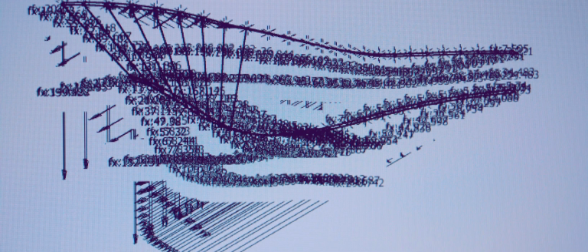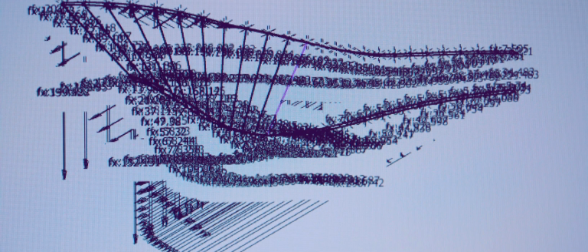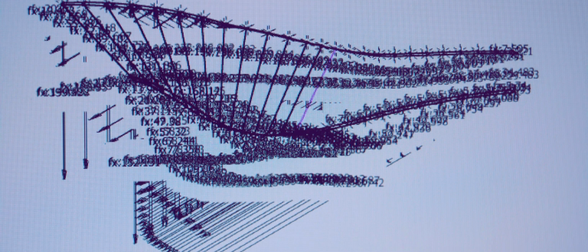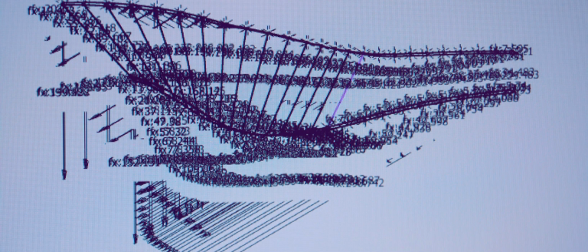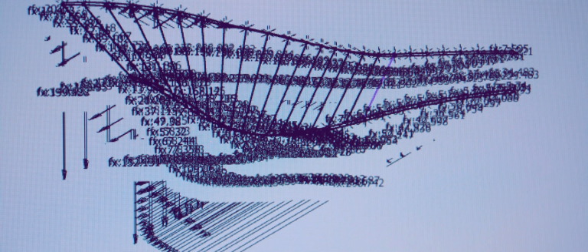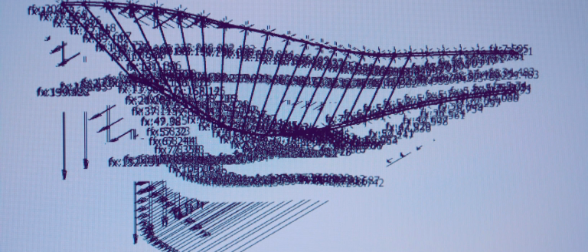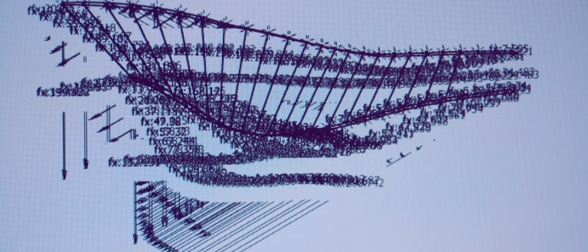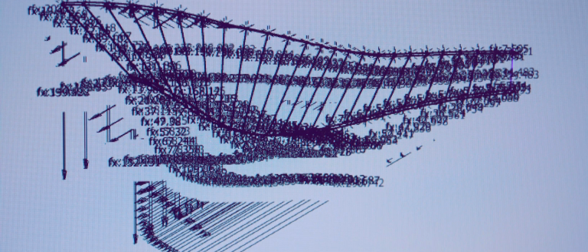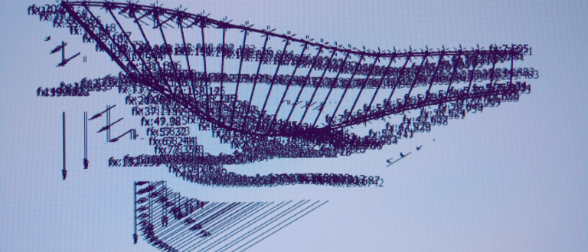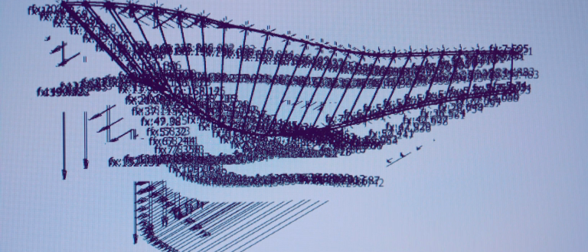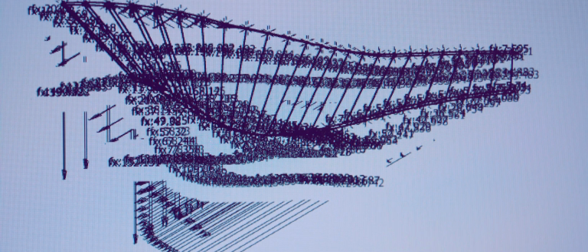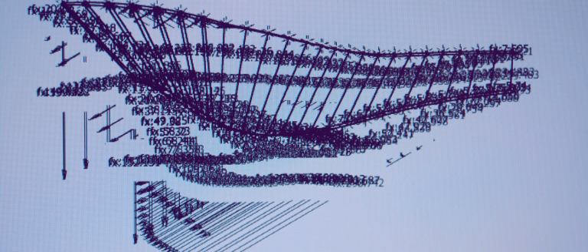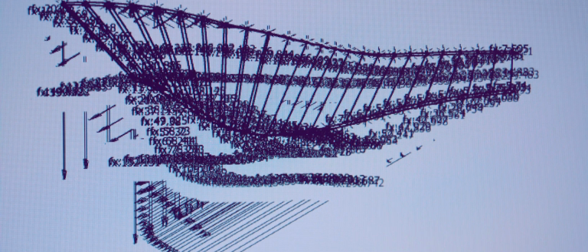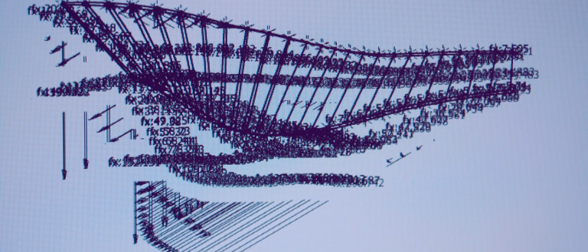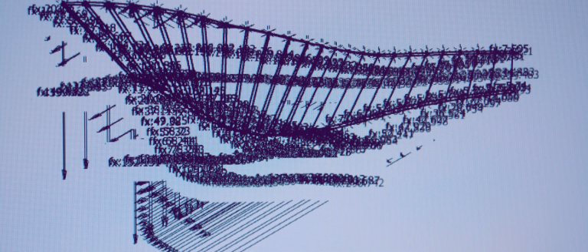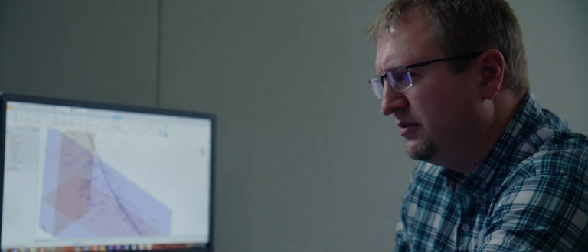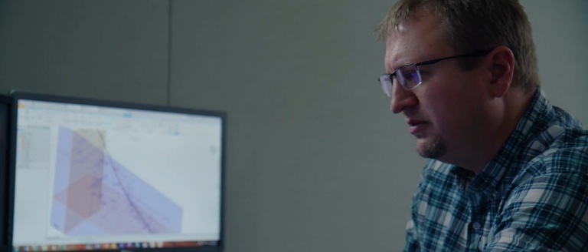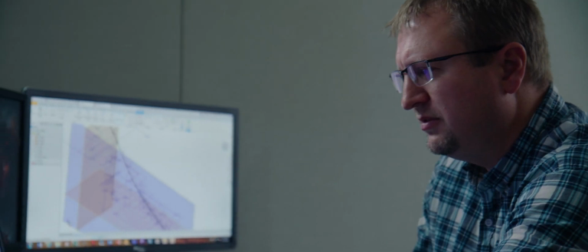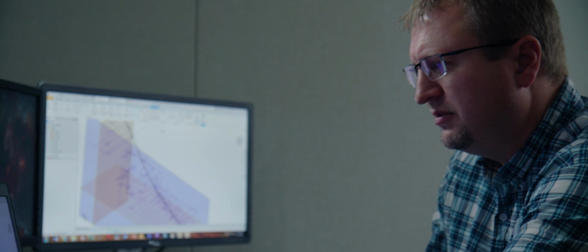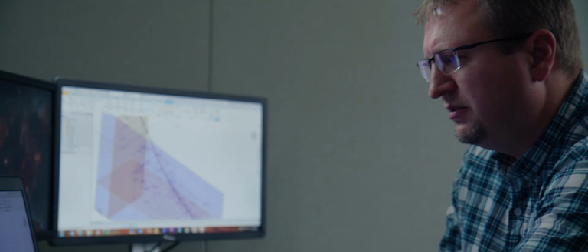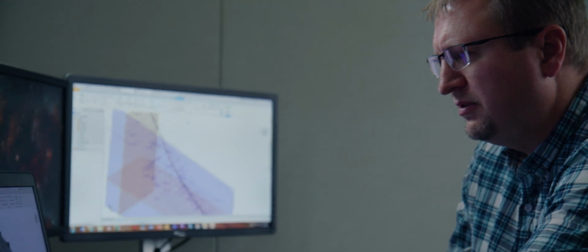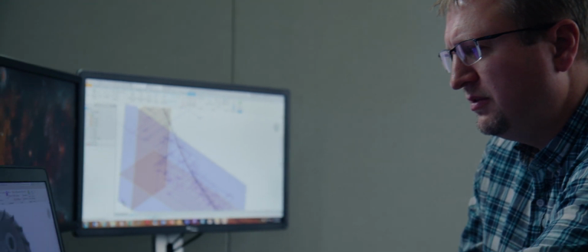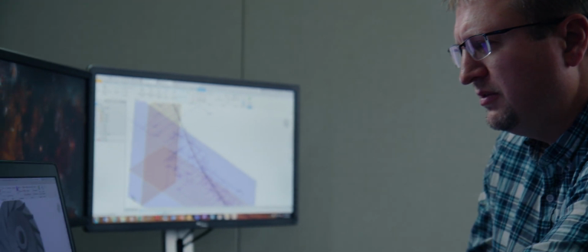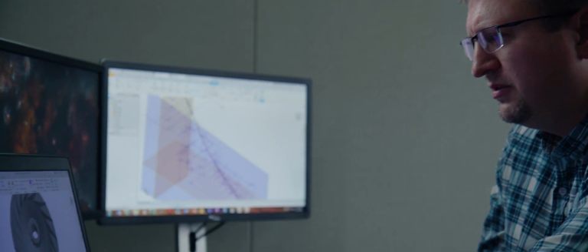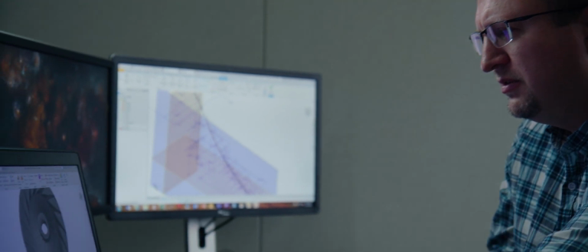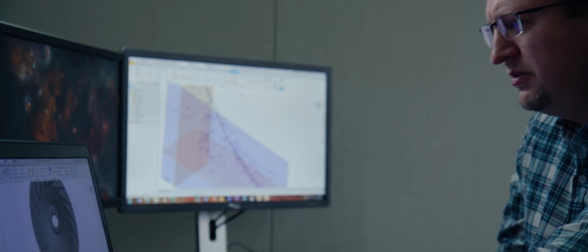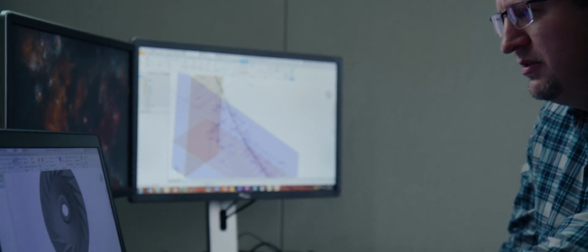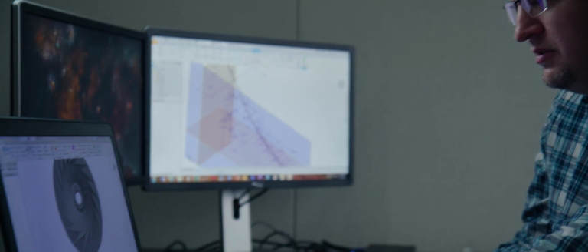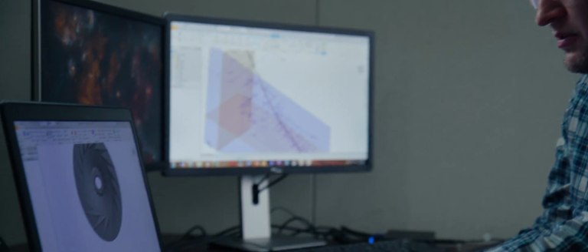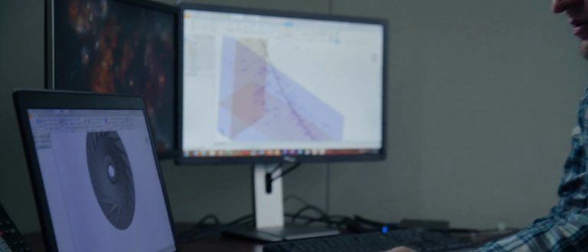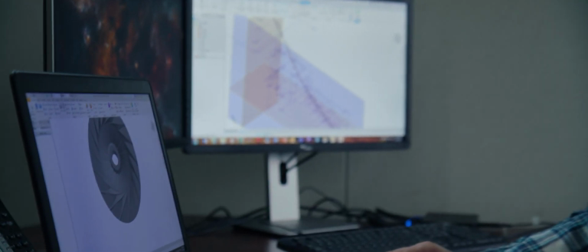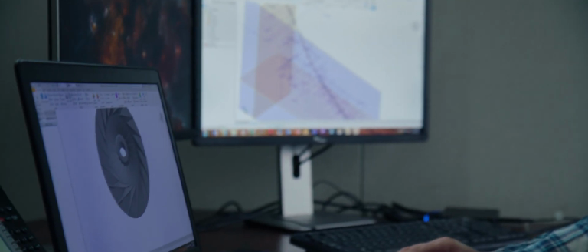If we're modeling hundreds of impellers a year, to create this program was absolutely worth it.